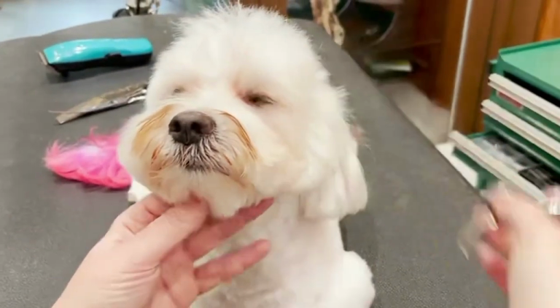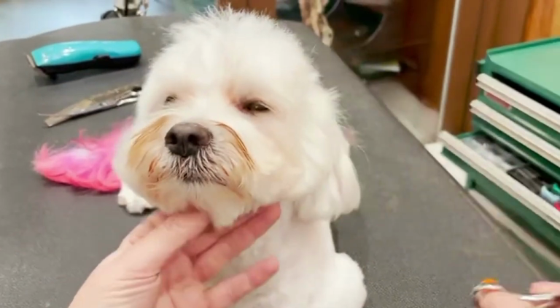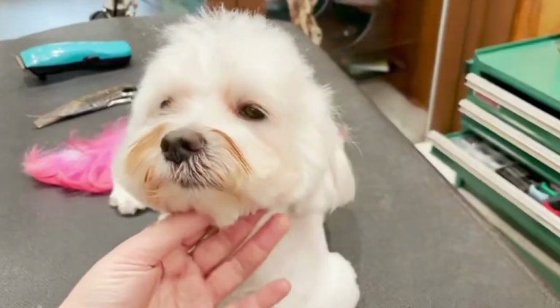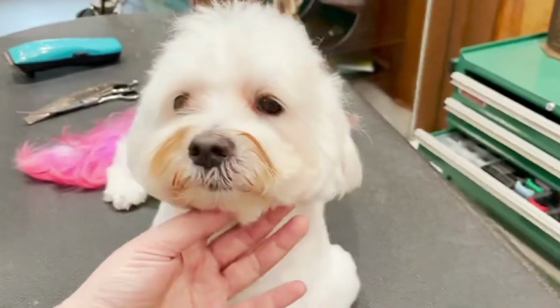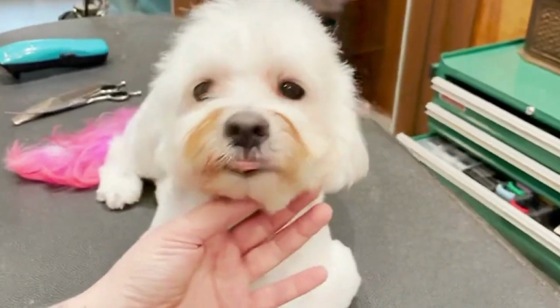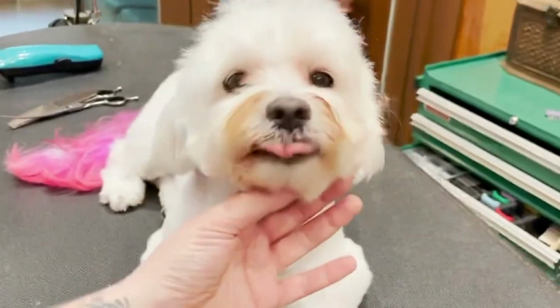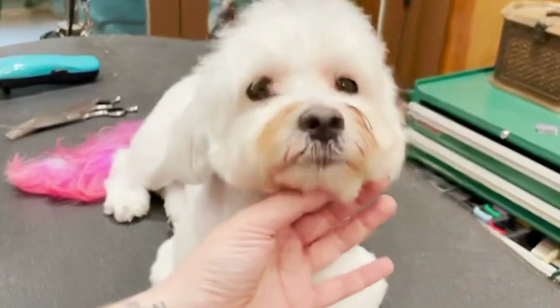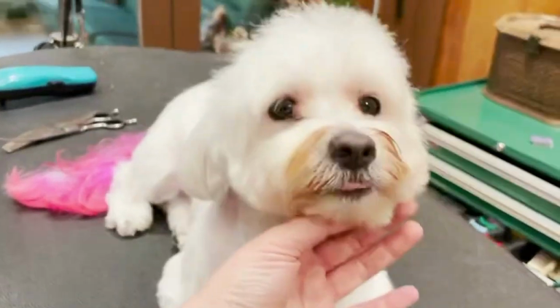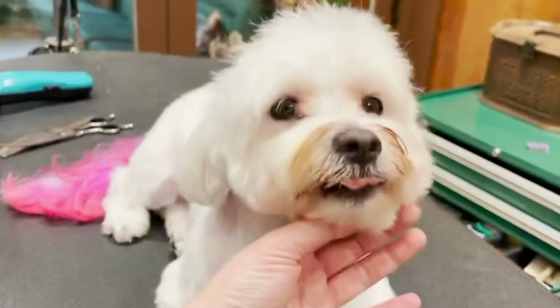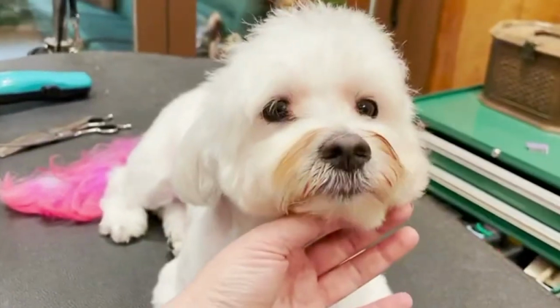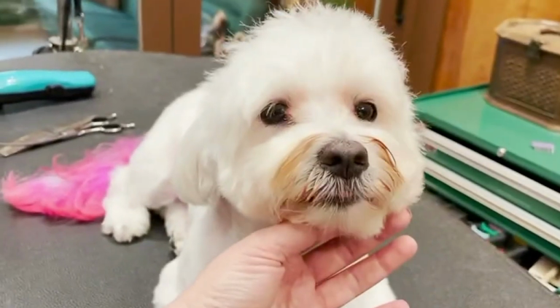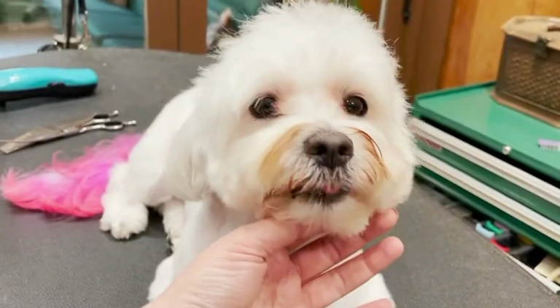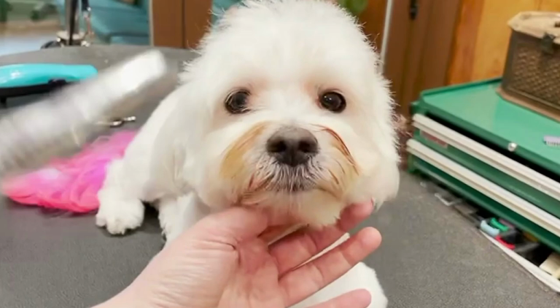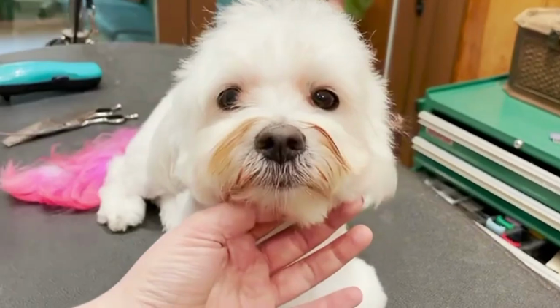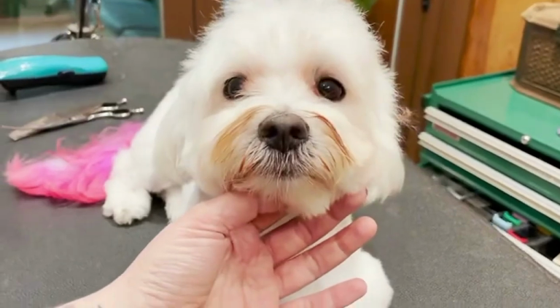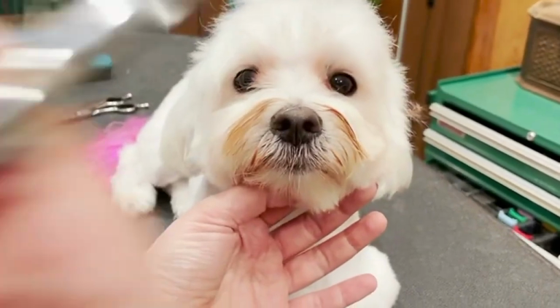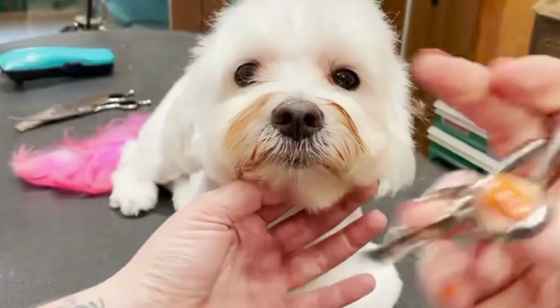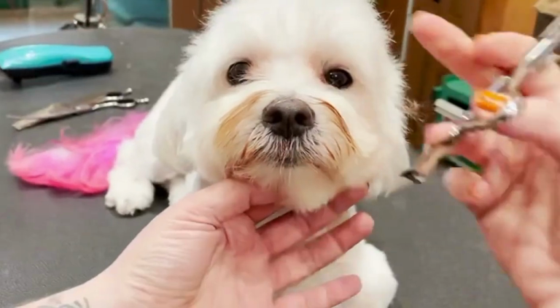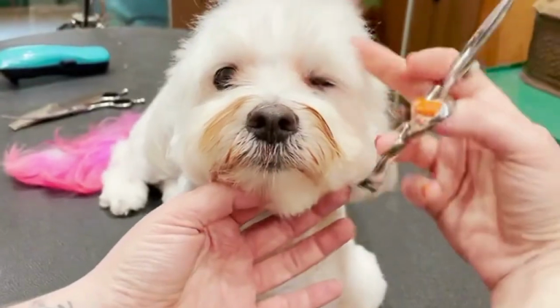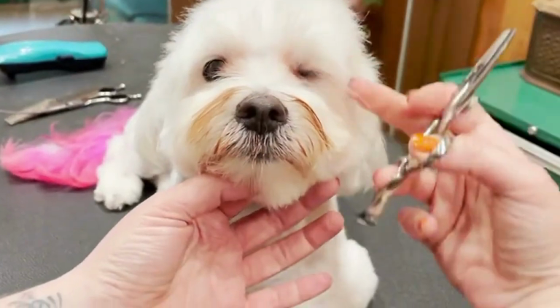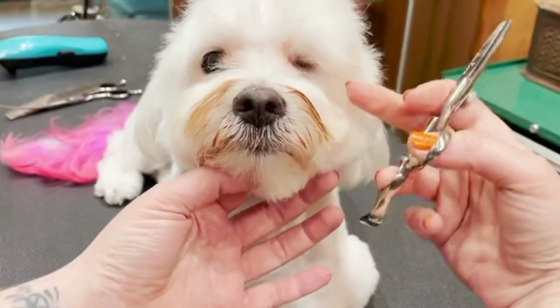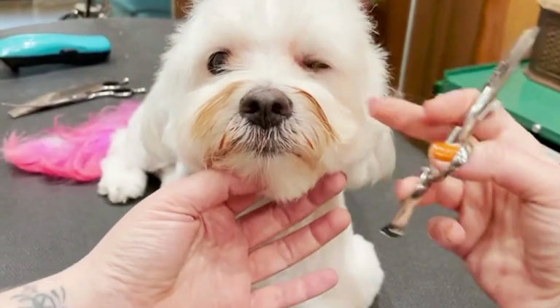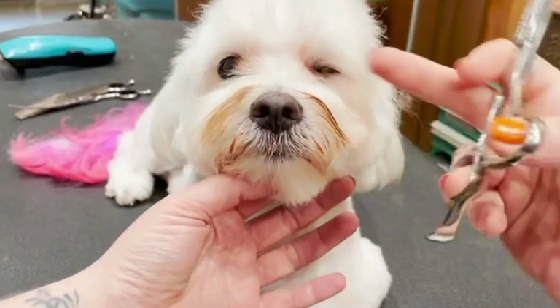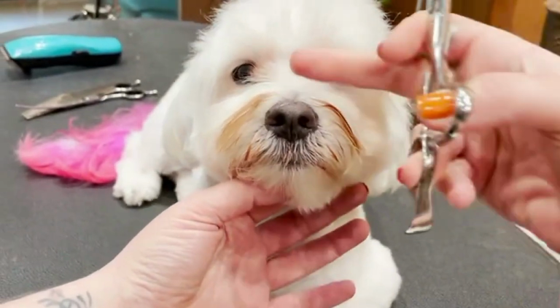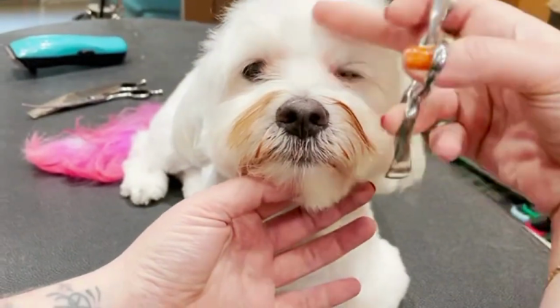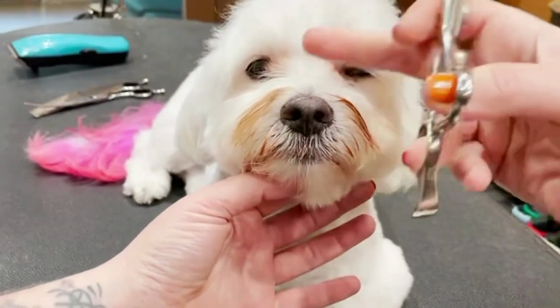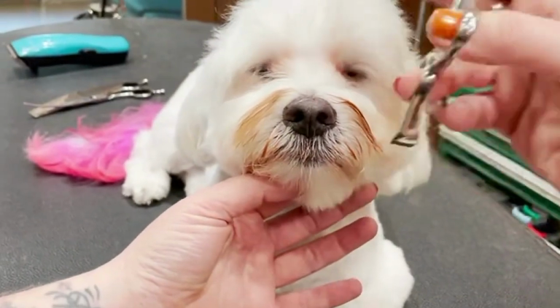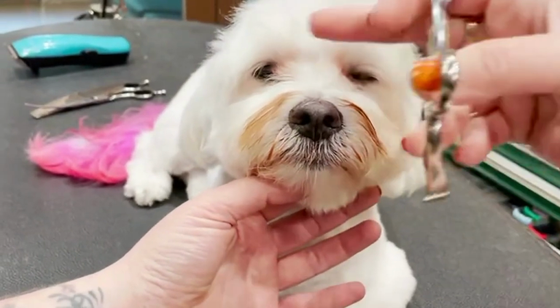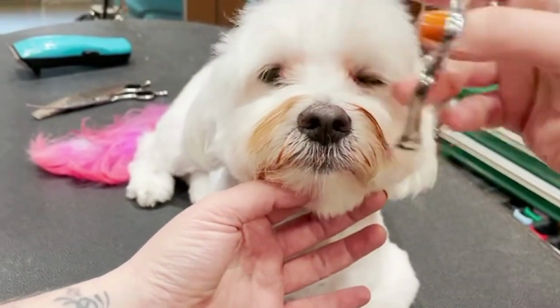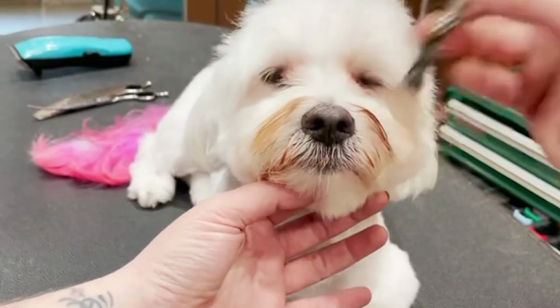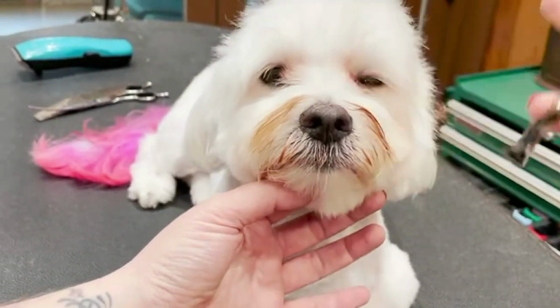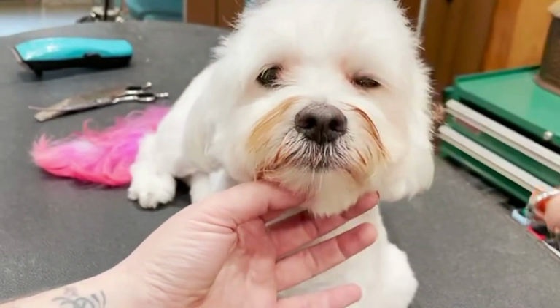That already opened up the eye a little bit, and it's still heavy on the side. It's honestly not bad right here.